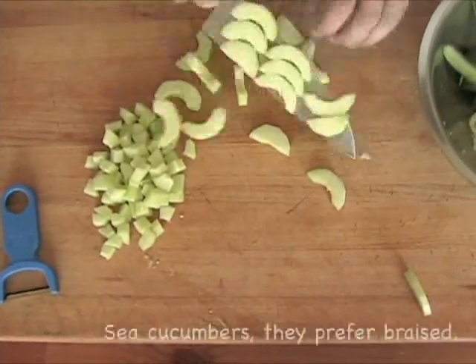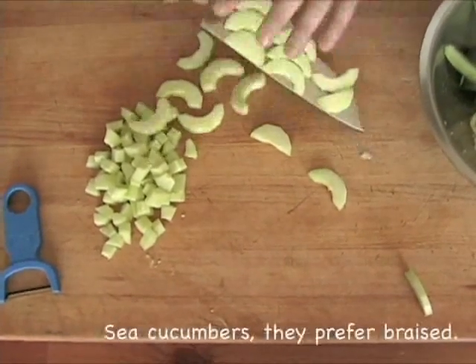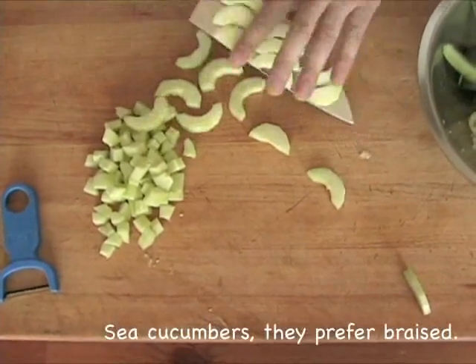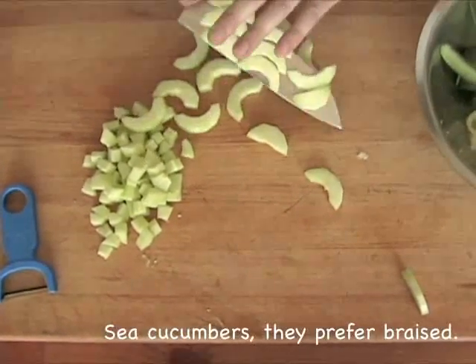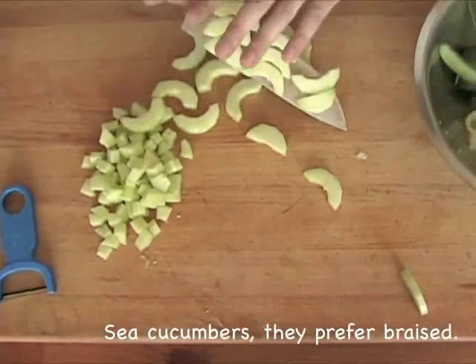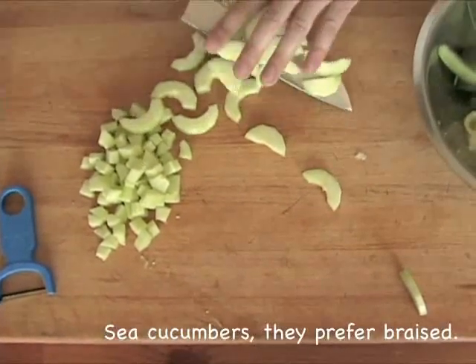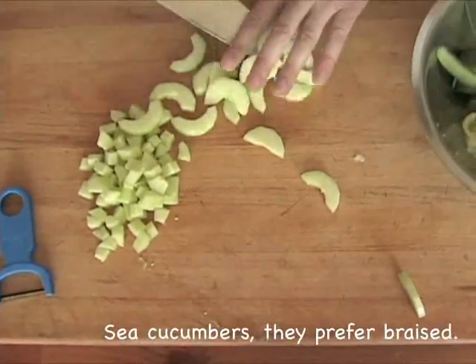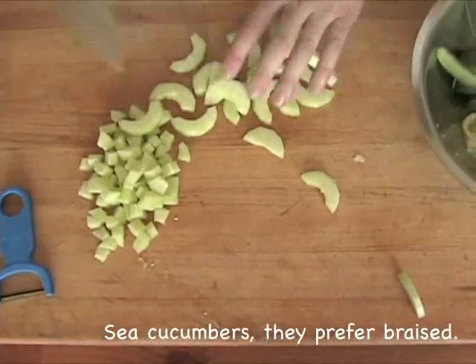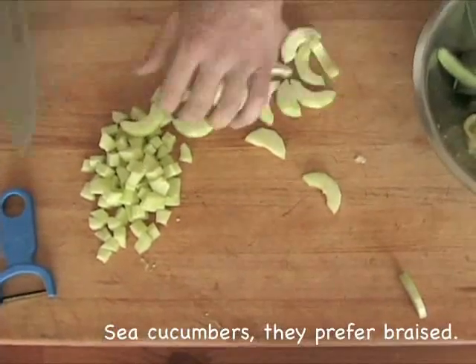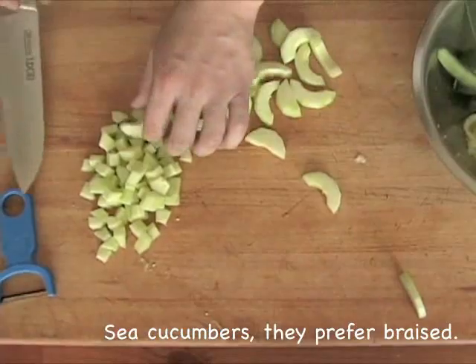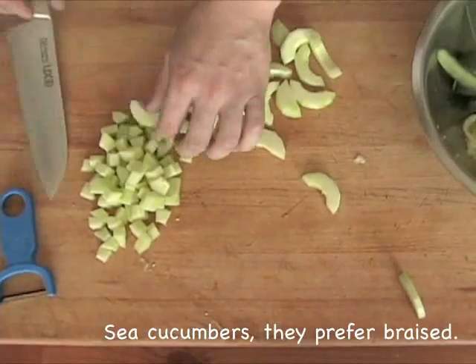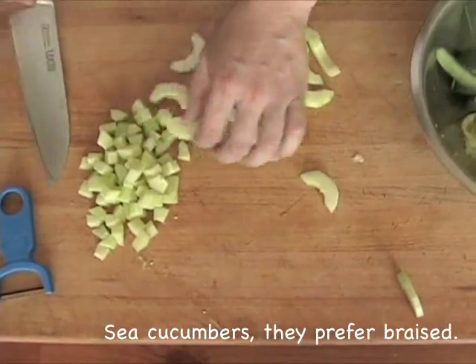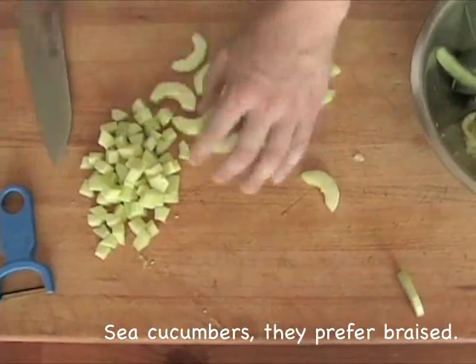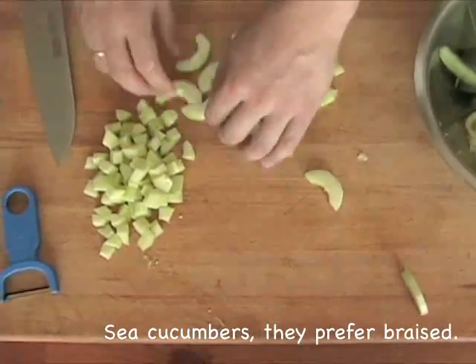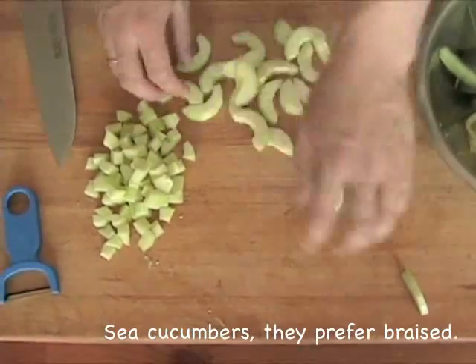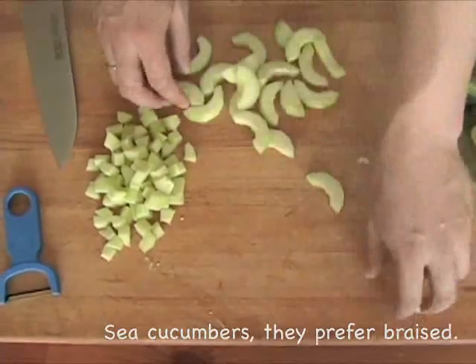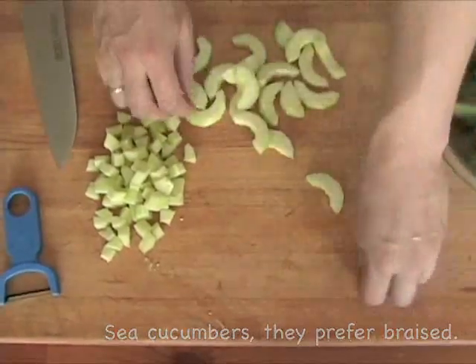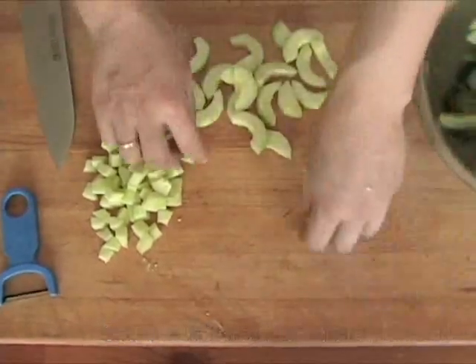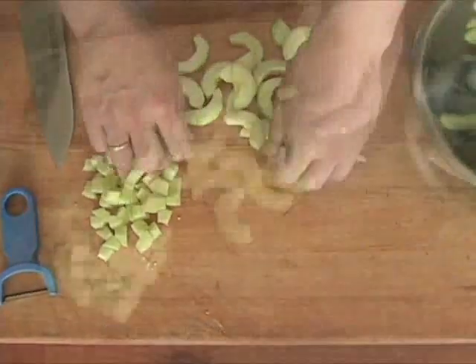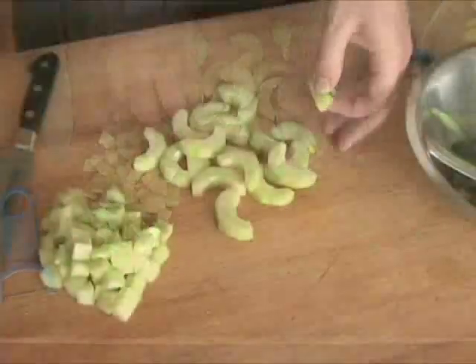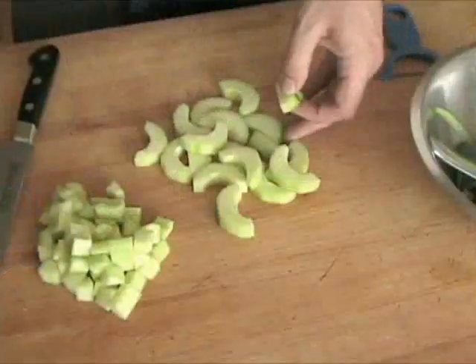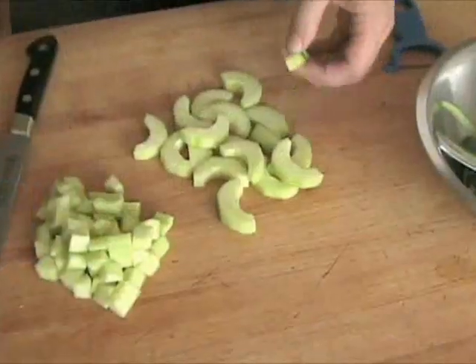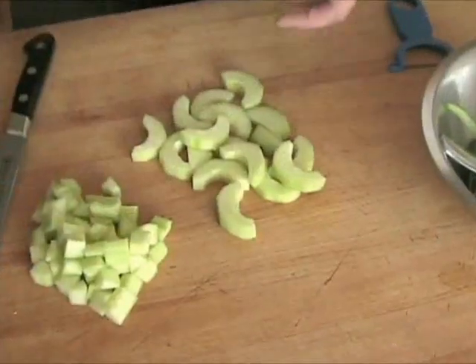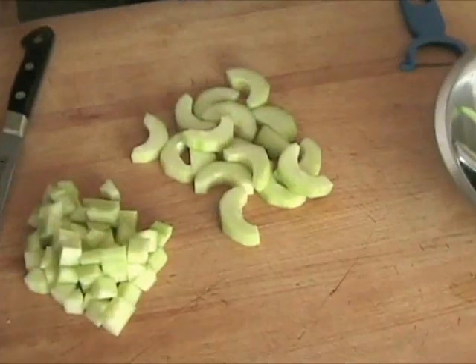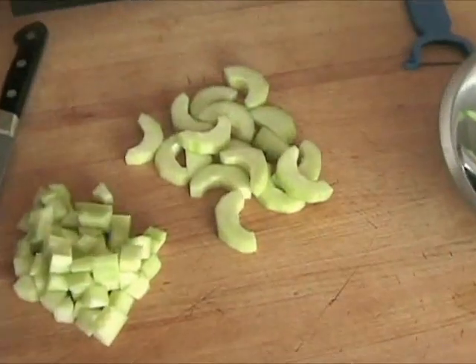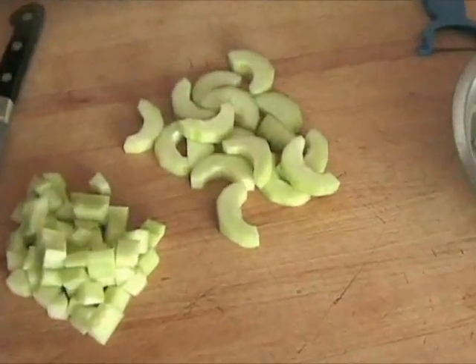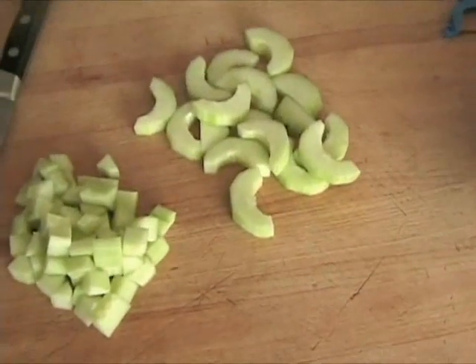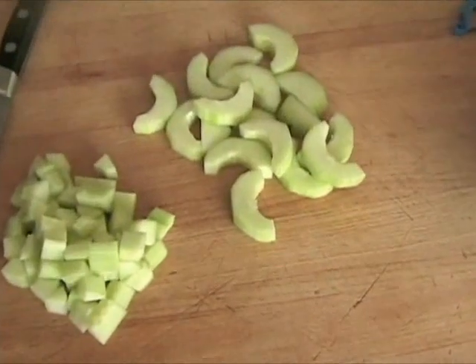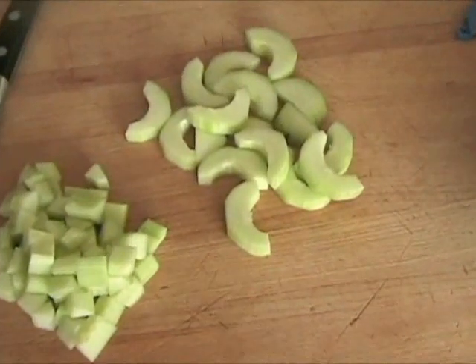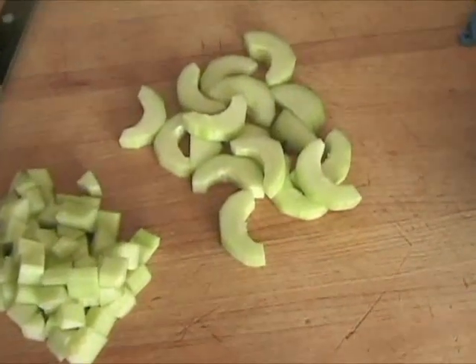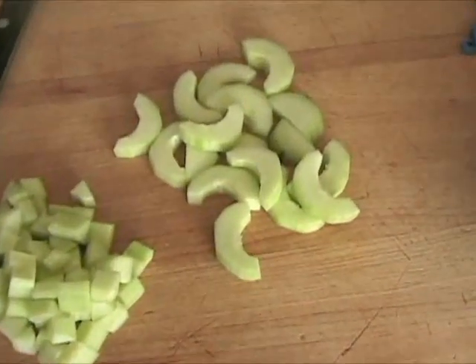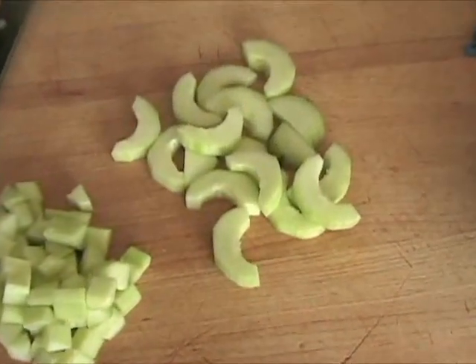For most applications, your cucumber is now ready to use. Sometimes you'll want to salt the pieces in order to draw out any excess moisture.